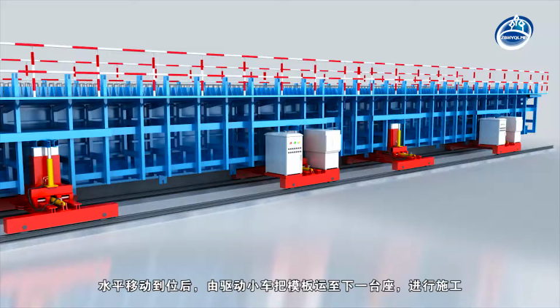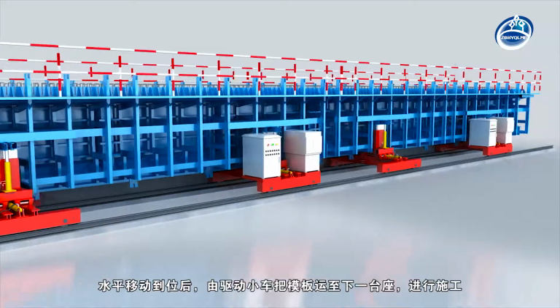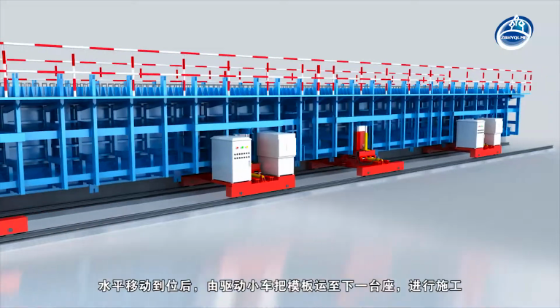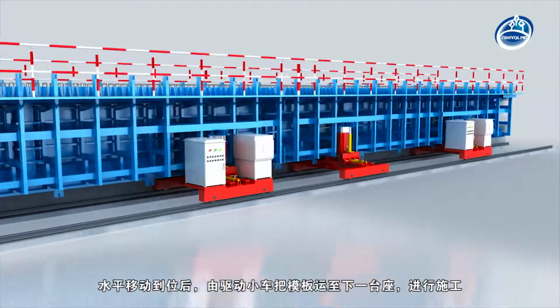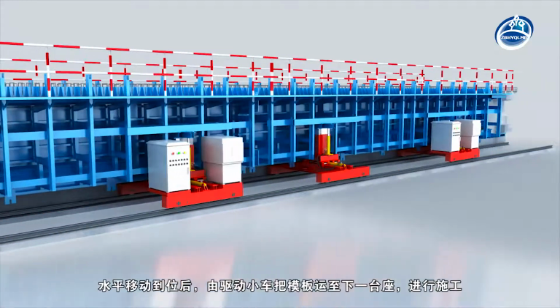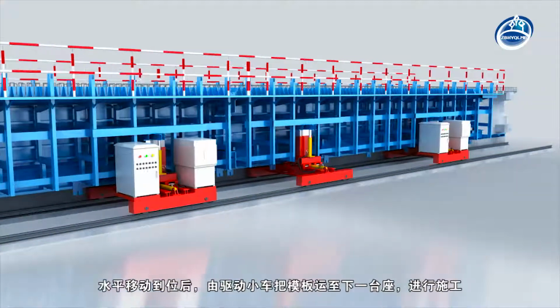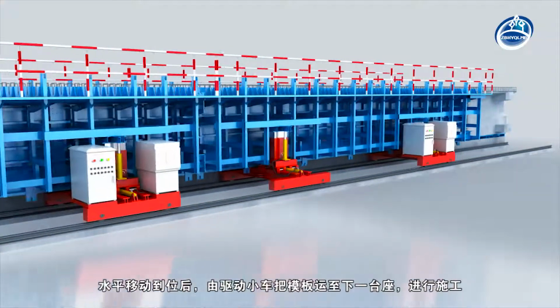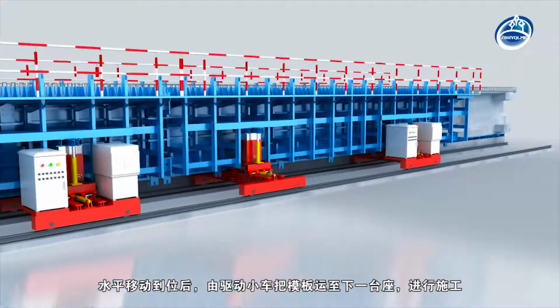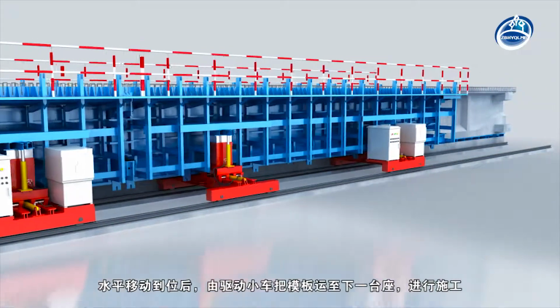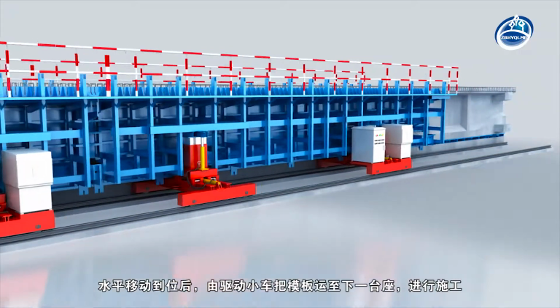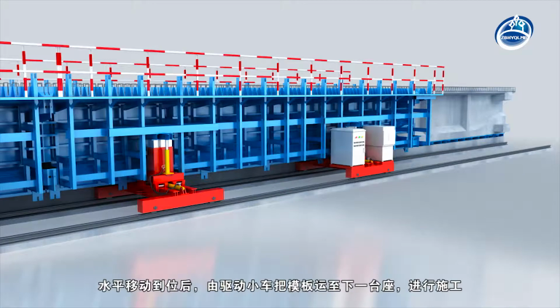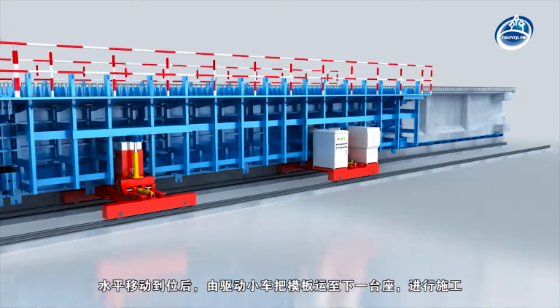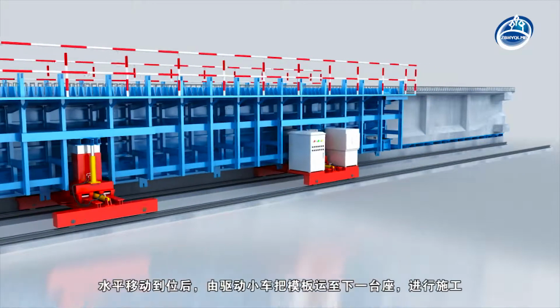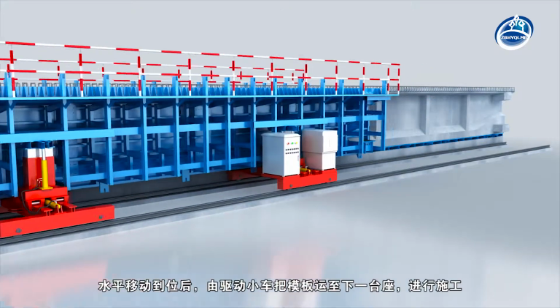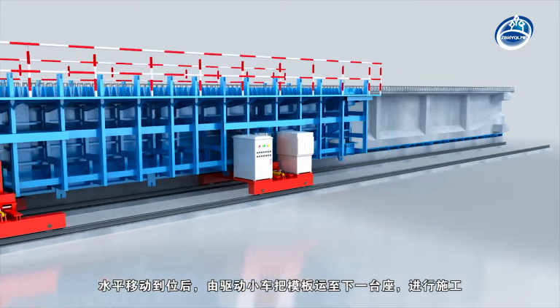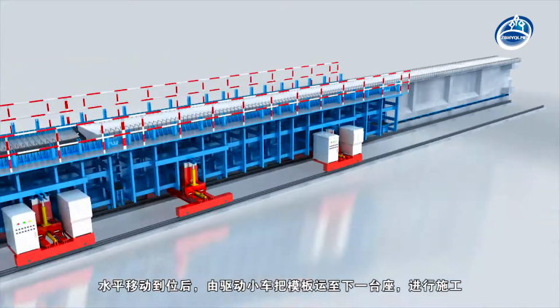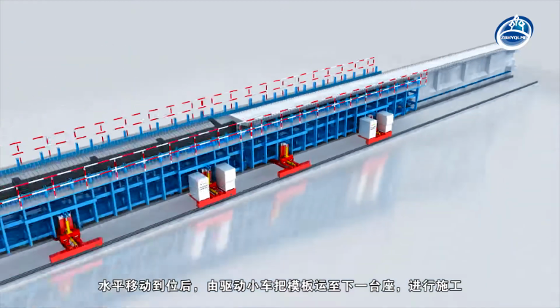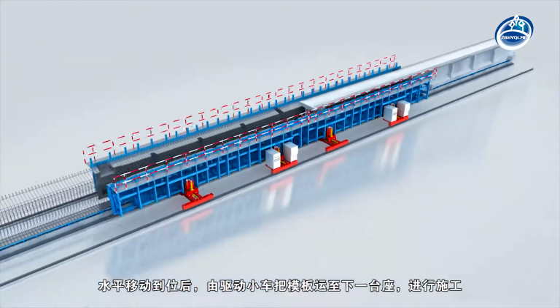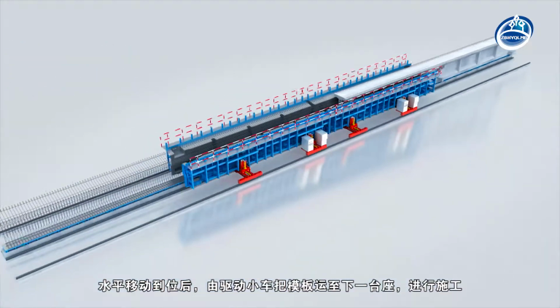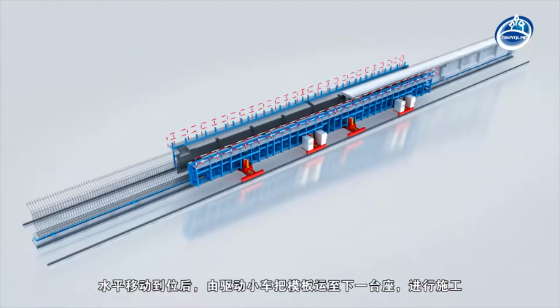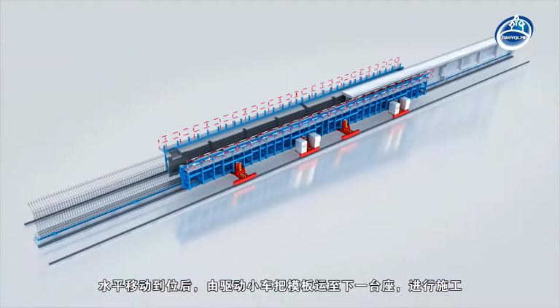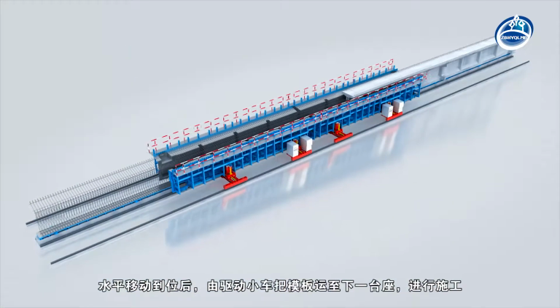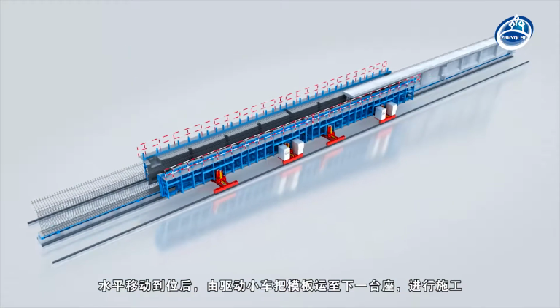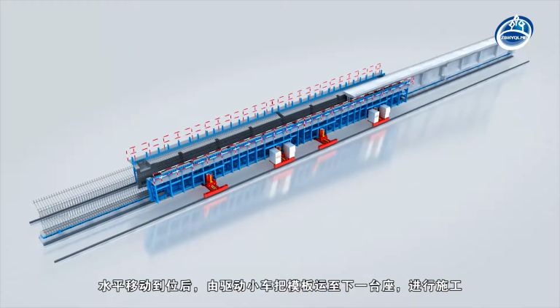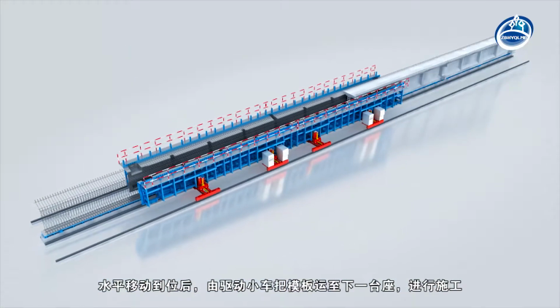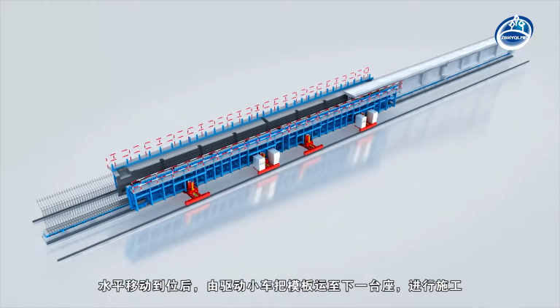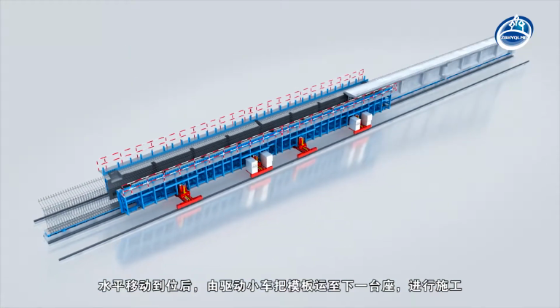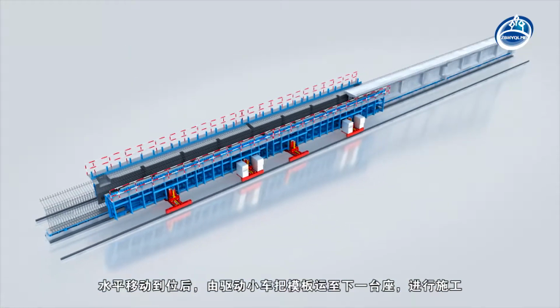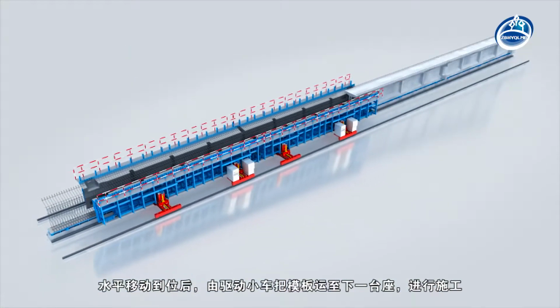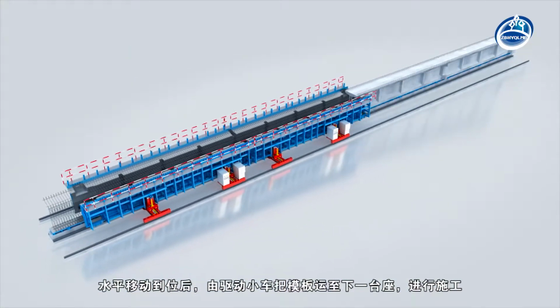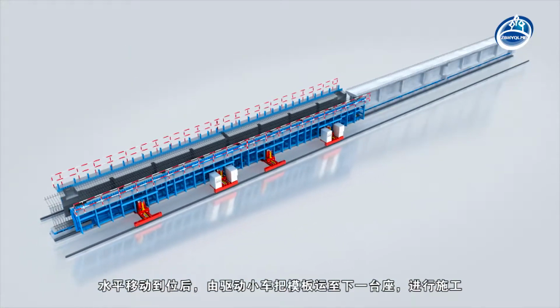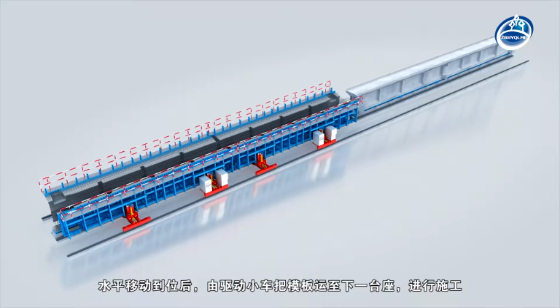After the horizontal movement is in place, the template is transported to the next pedestal for construction by the propelling car.